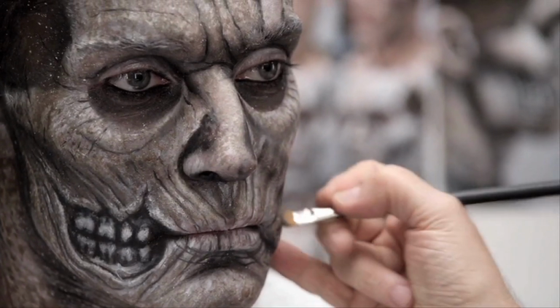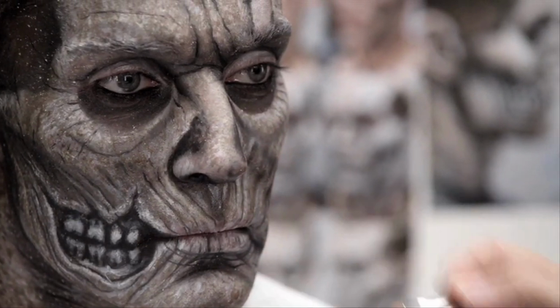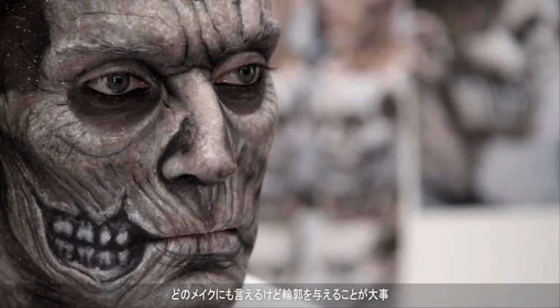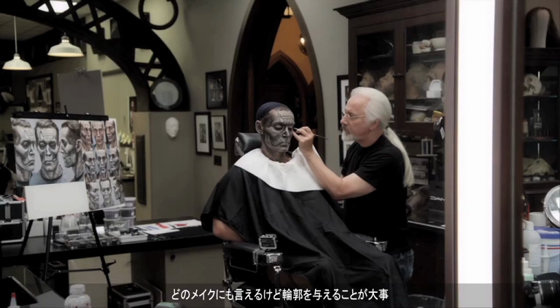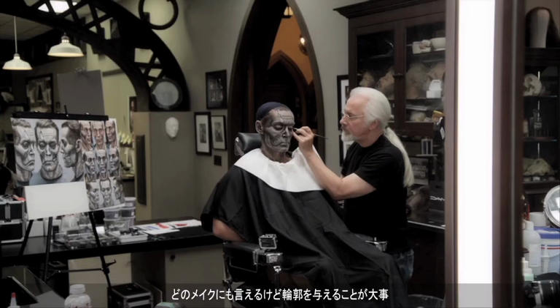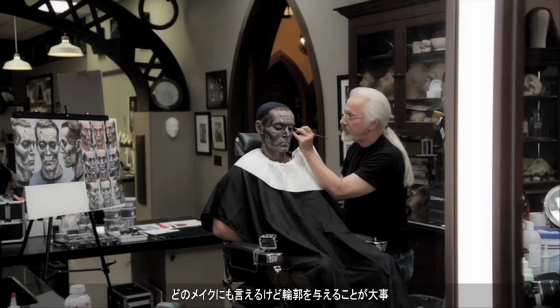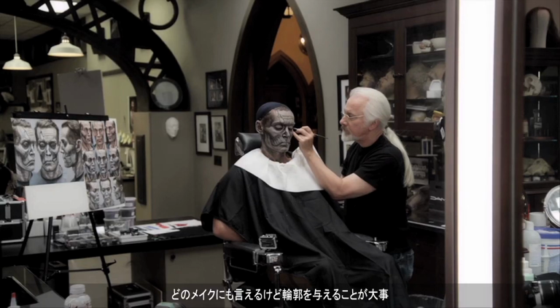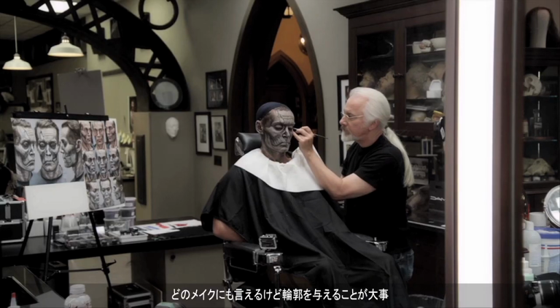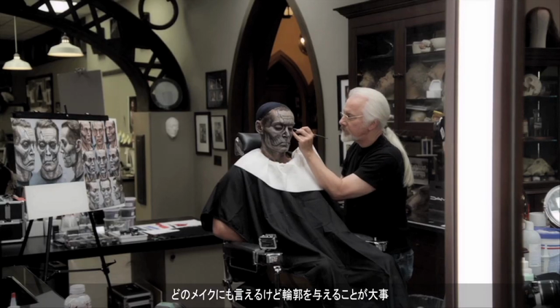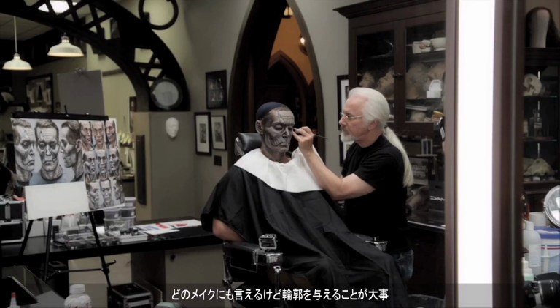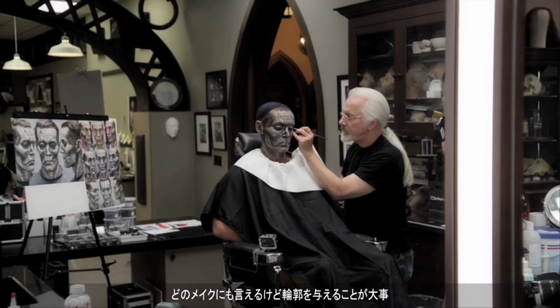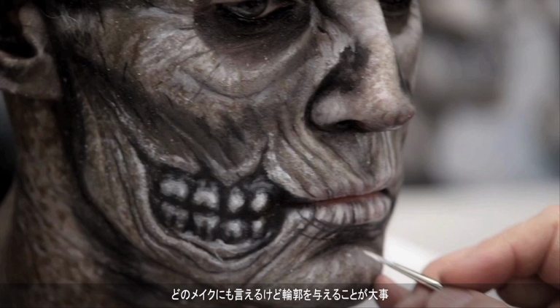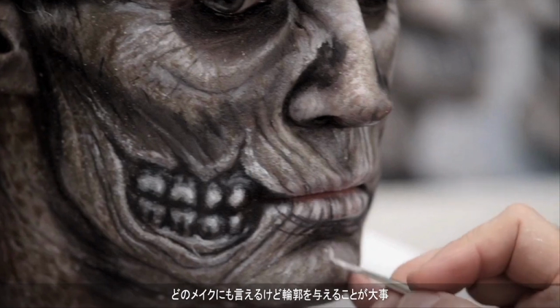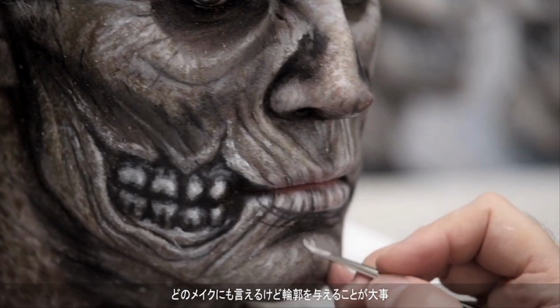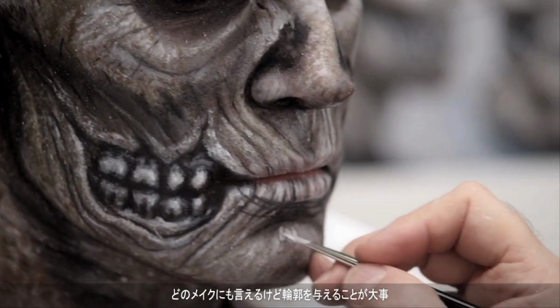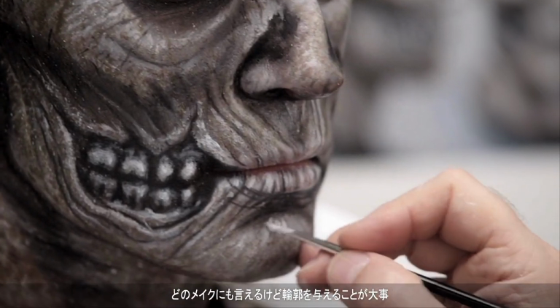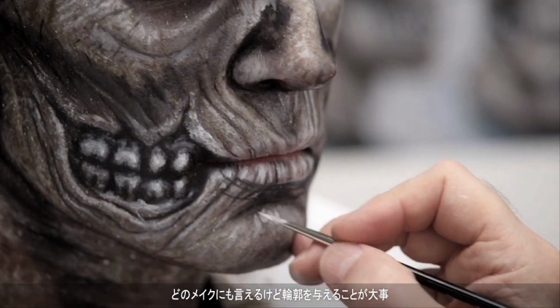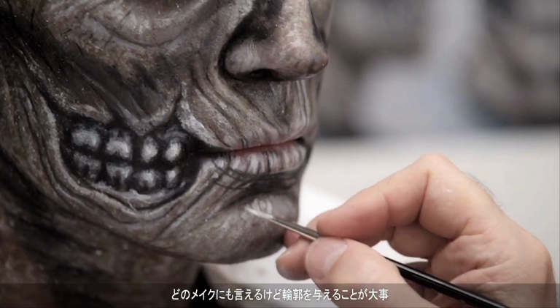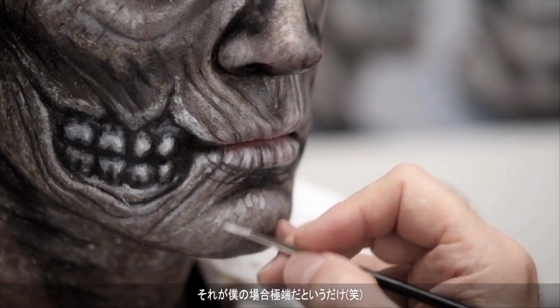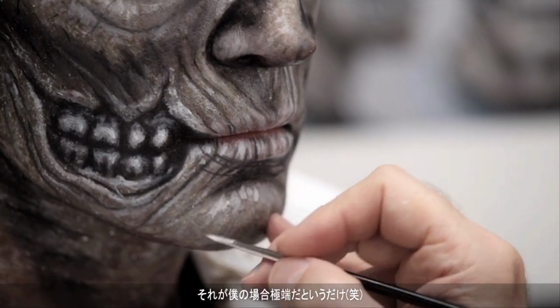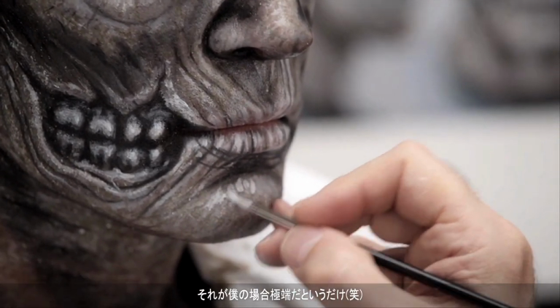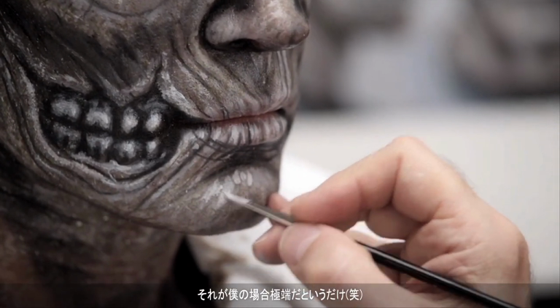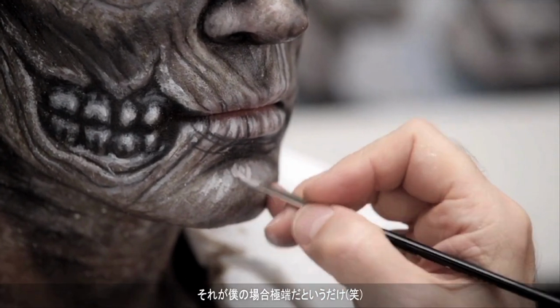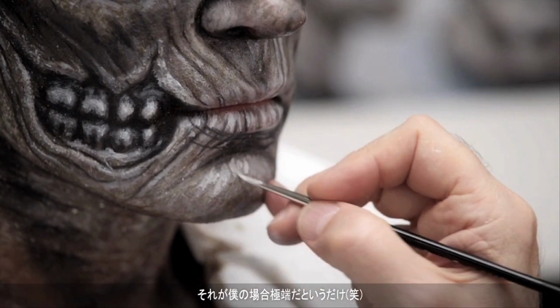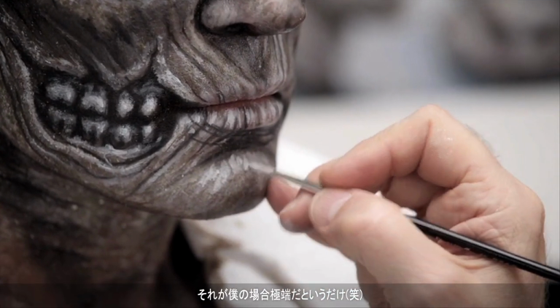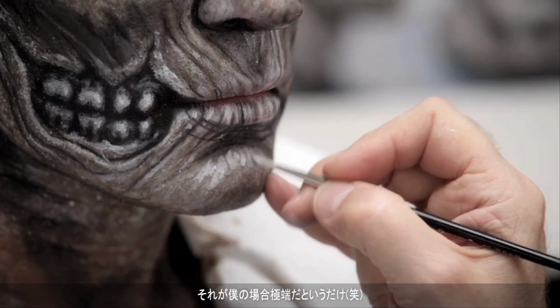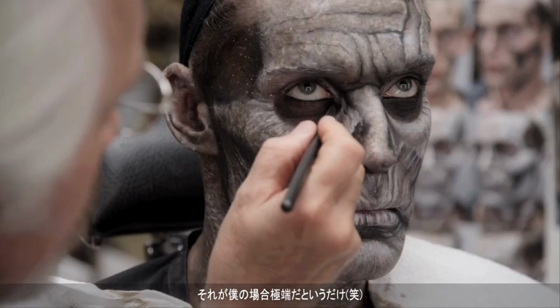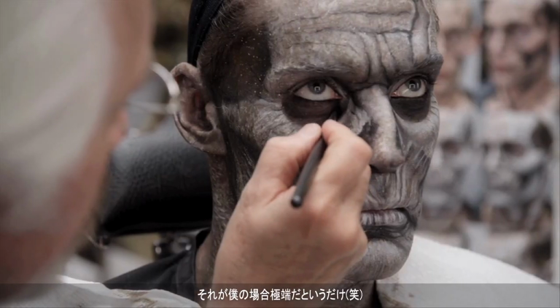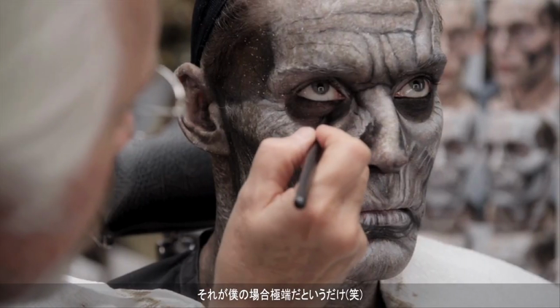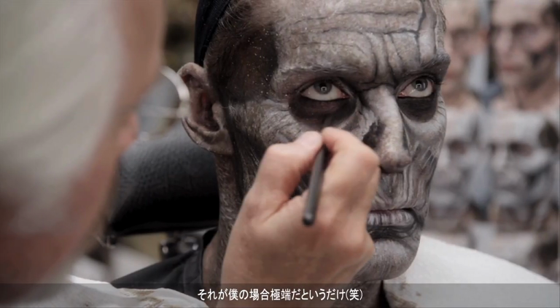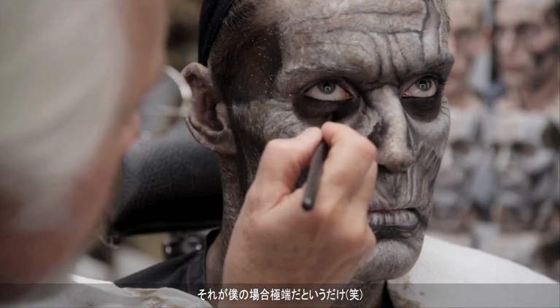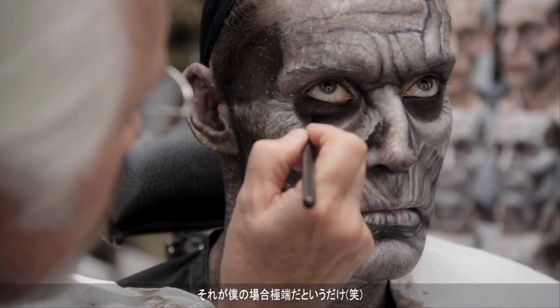It's the same thing people do in beauty makeup — you contour the face — I just do it a lot more extremely.